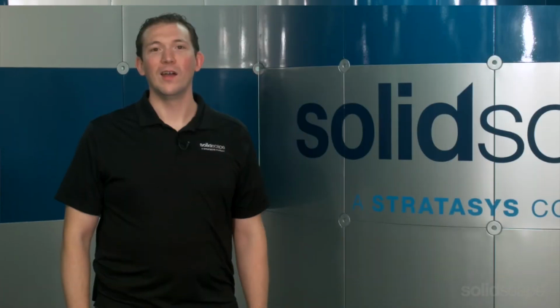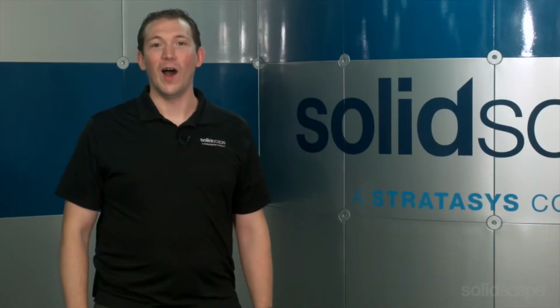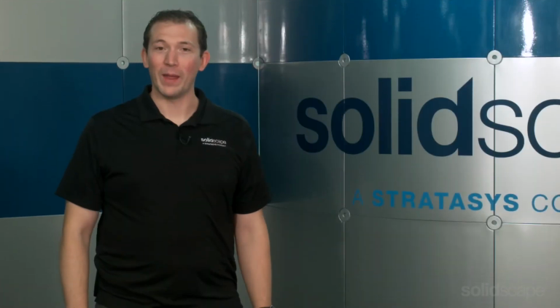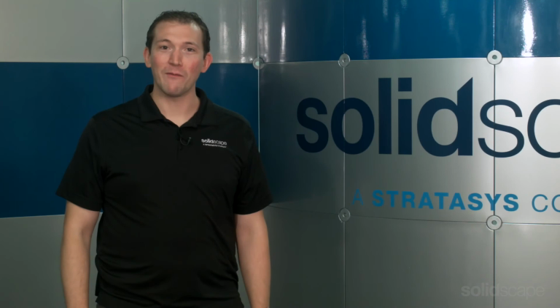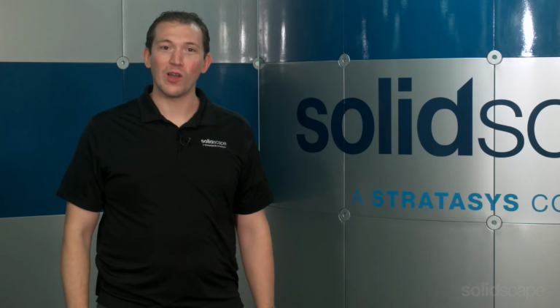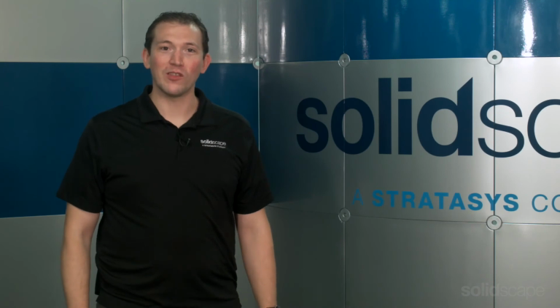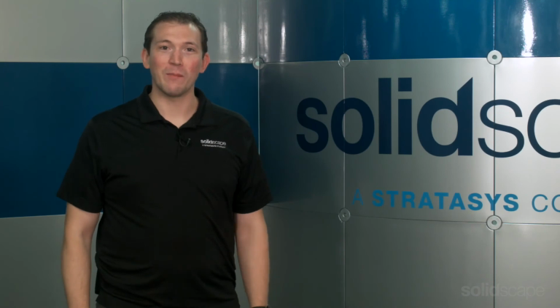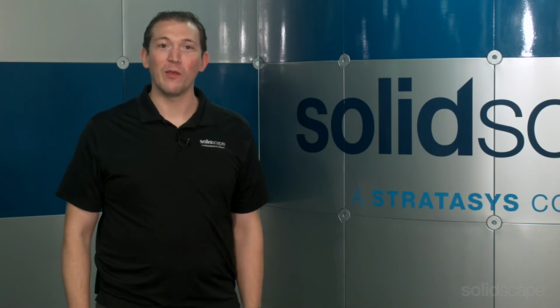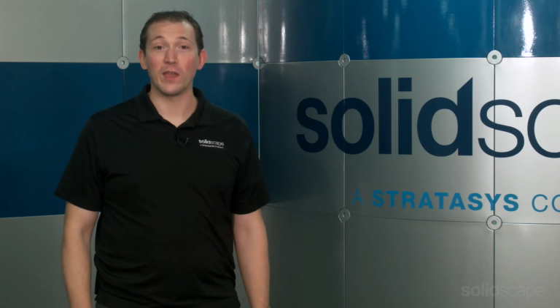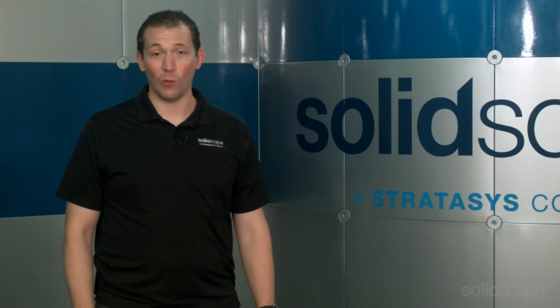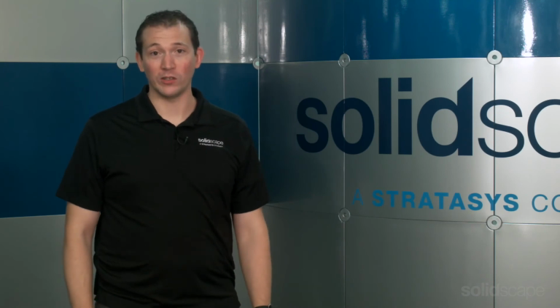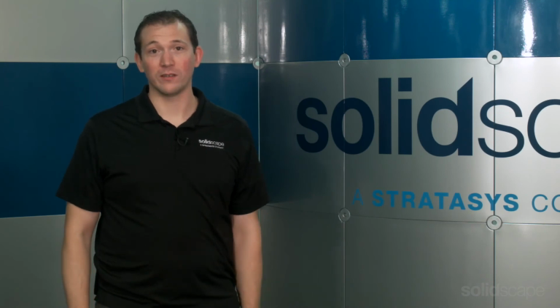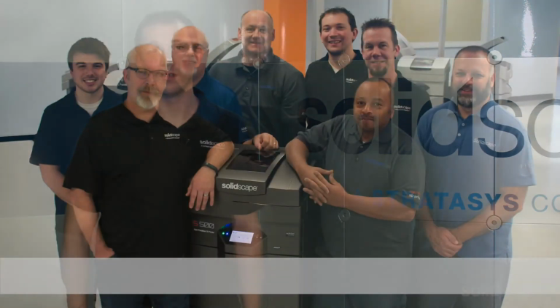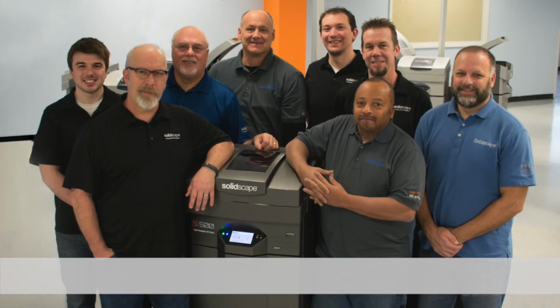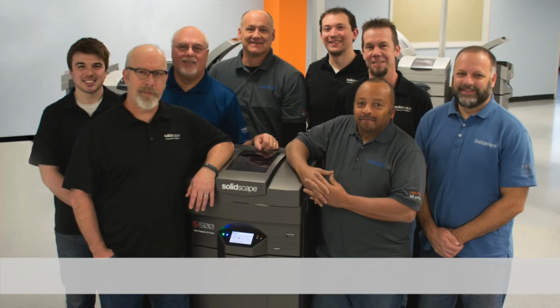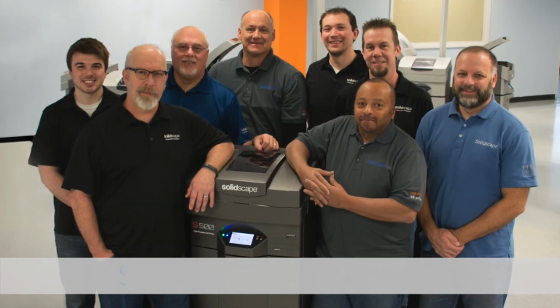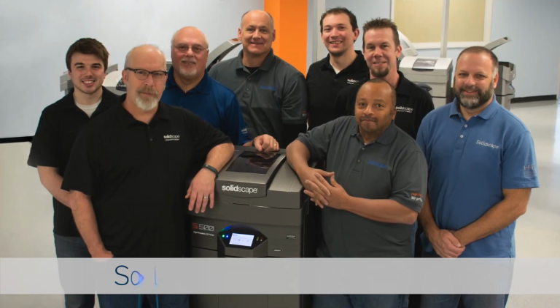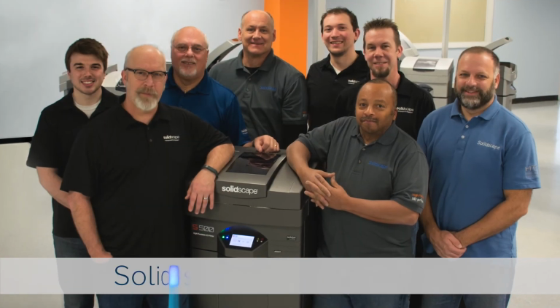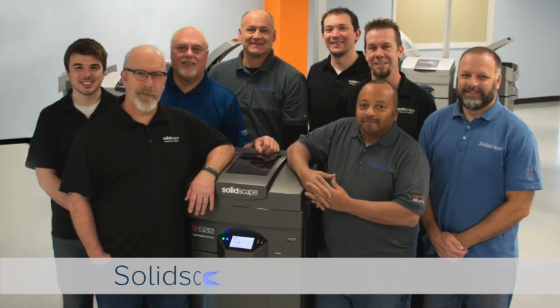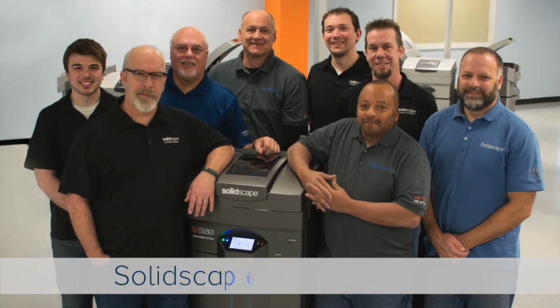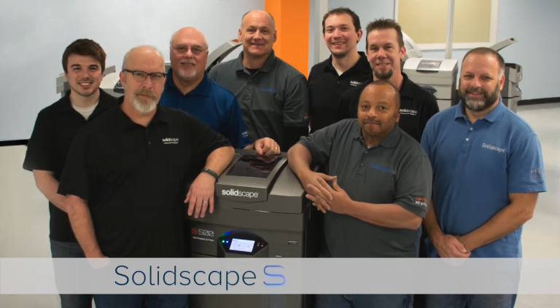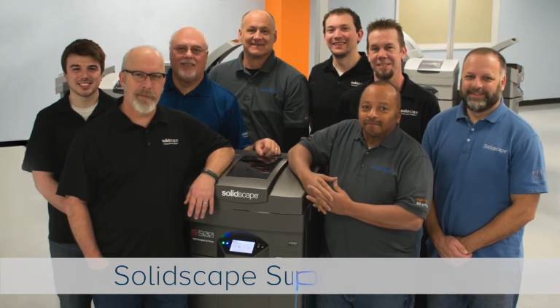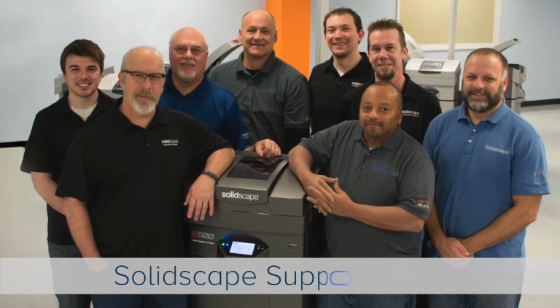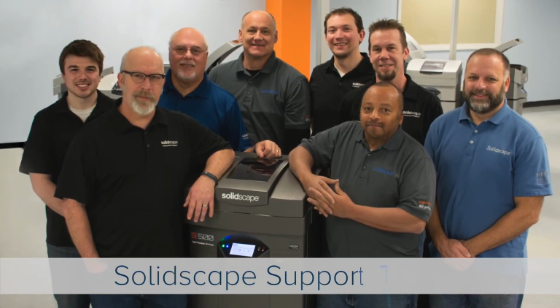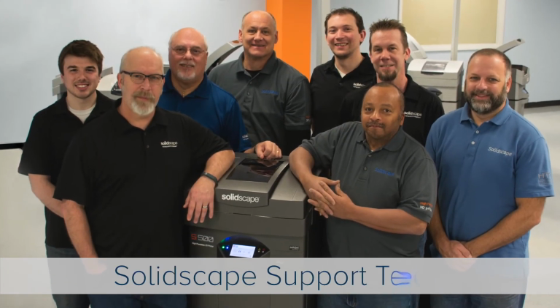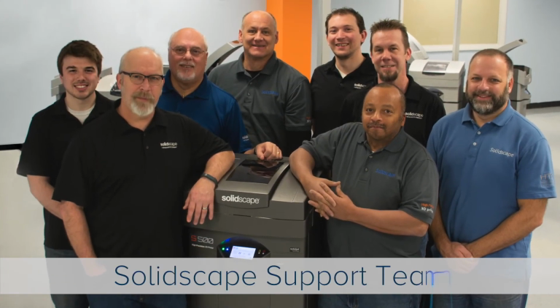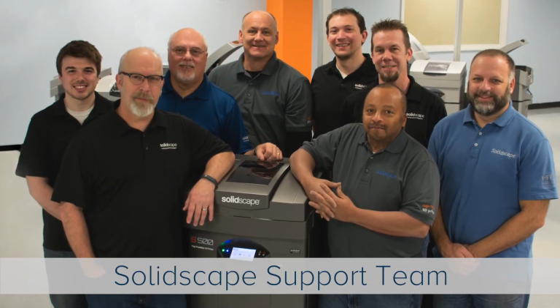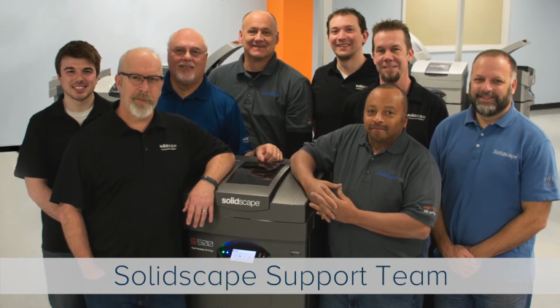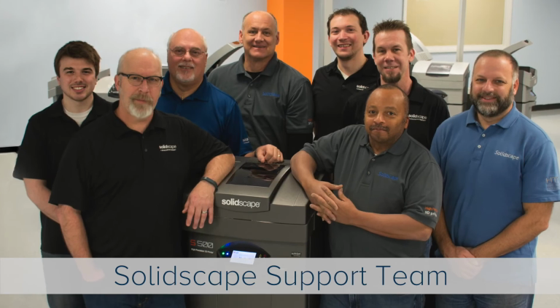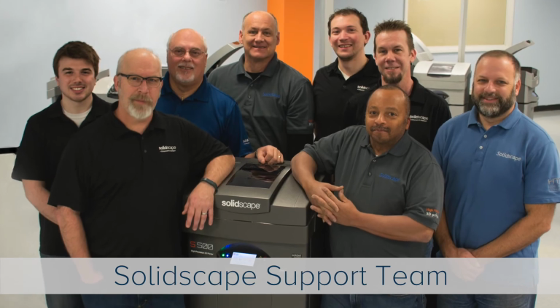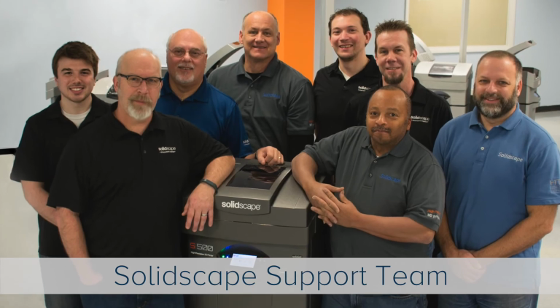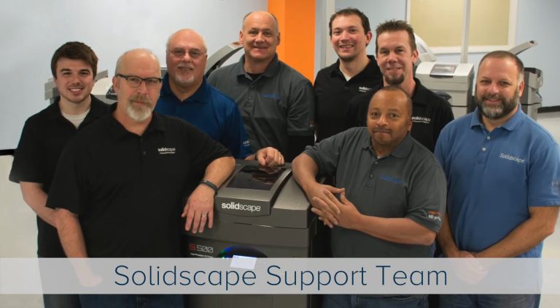On behalf of SolidScape, thank you for watching. If you have any questions feel free to call either us or your service provider.